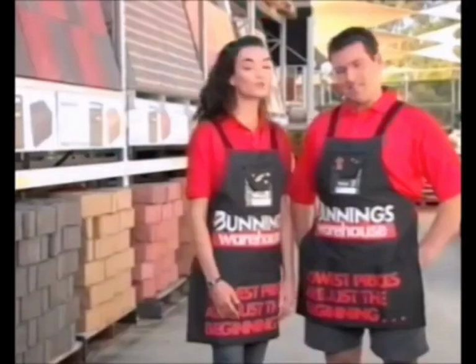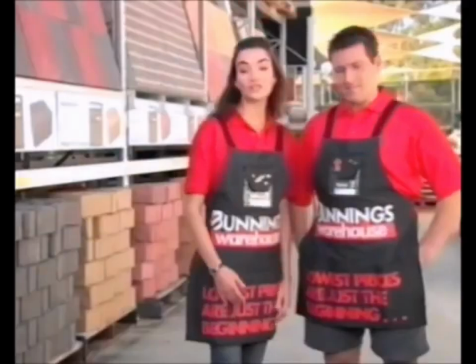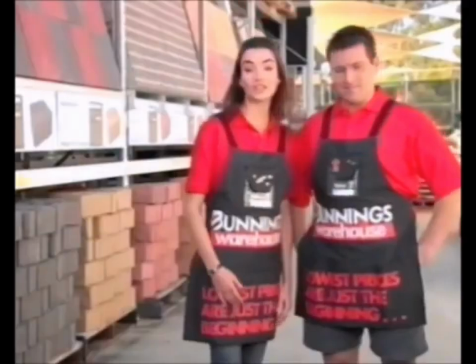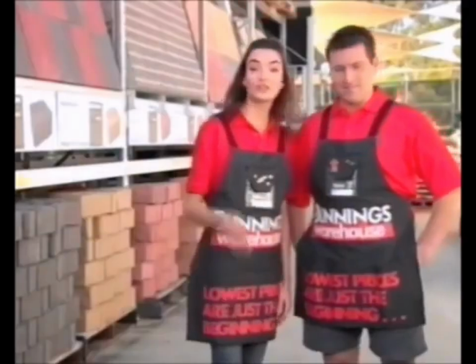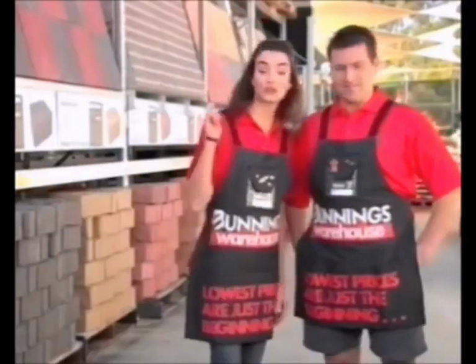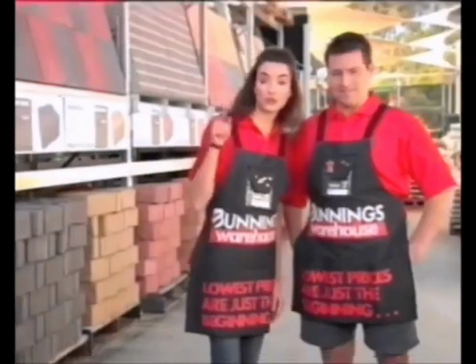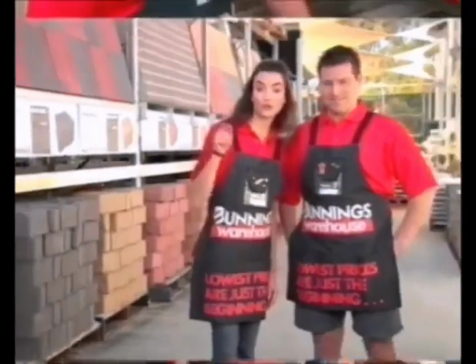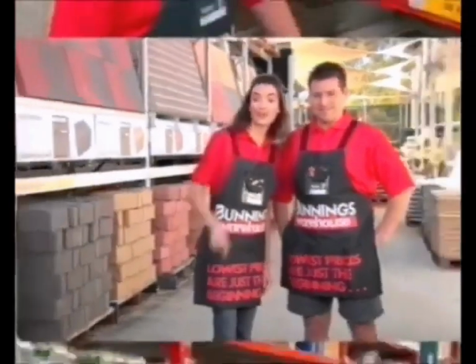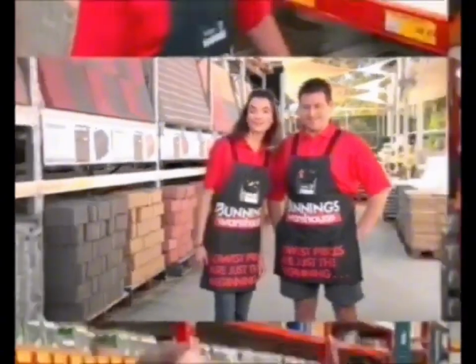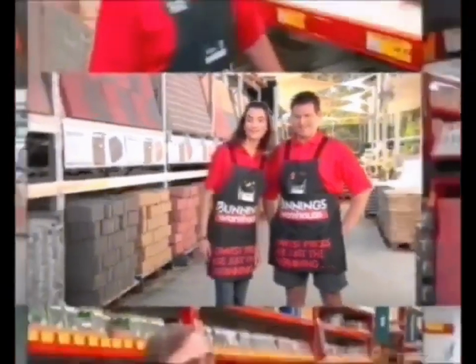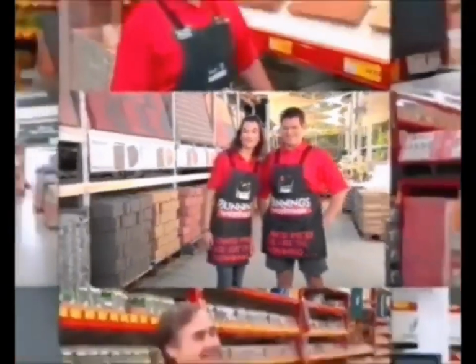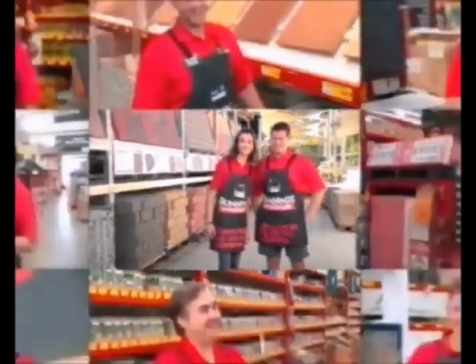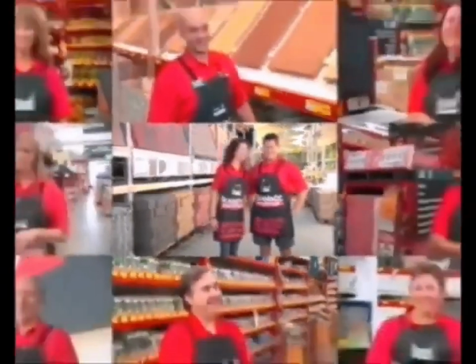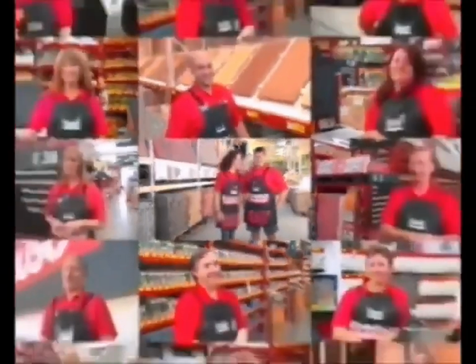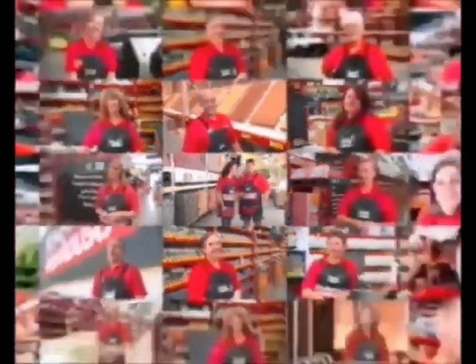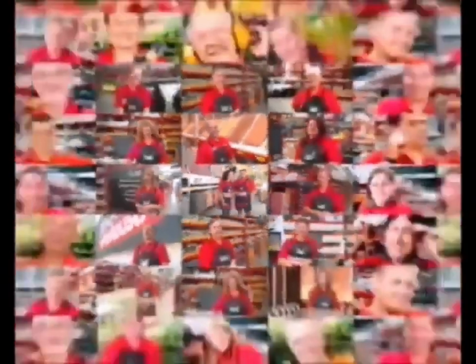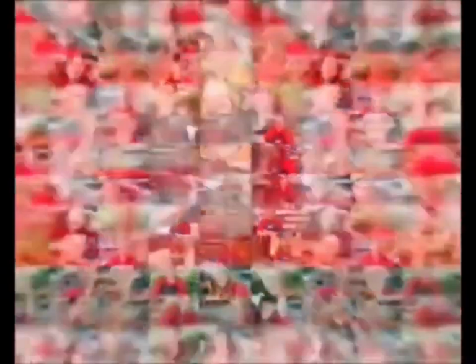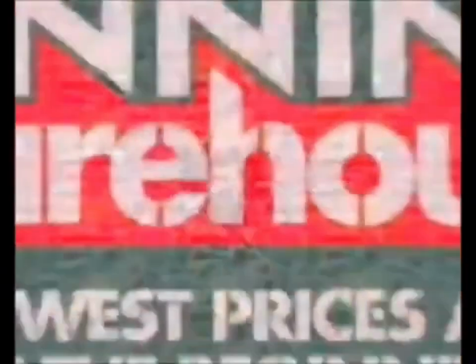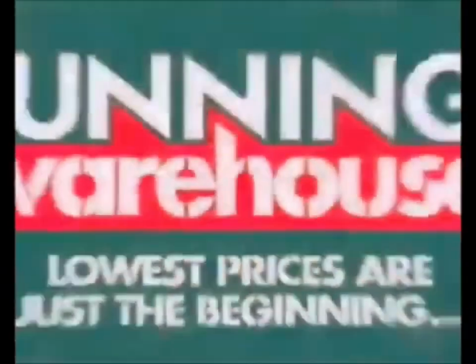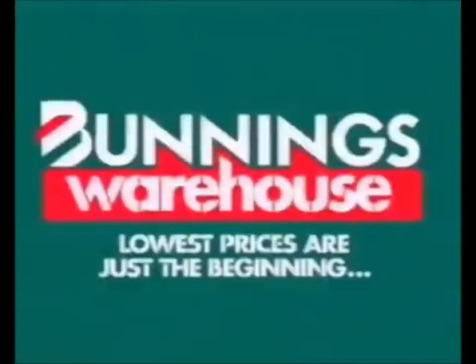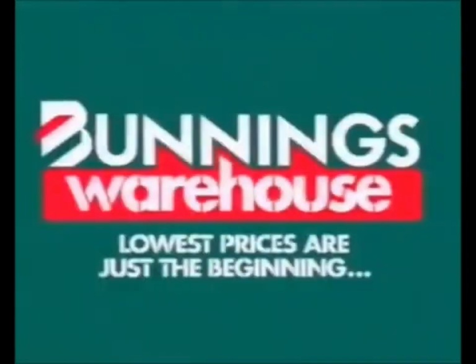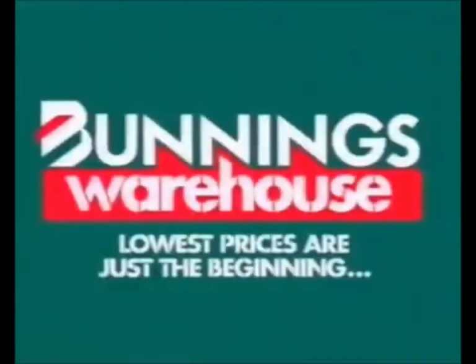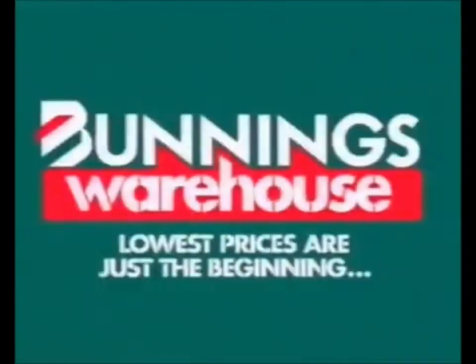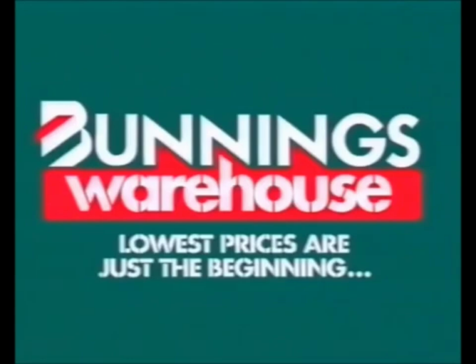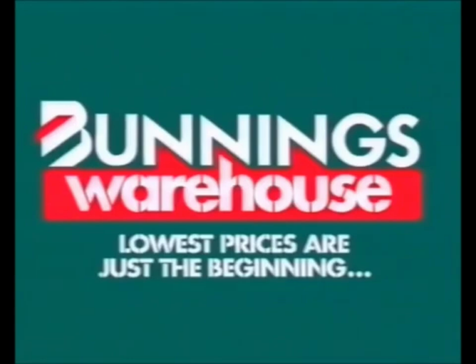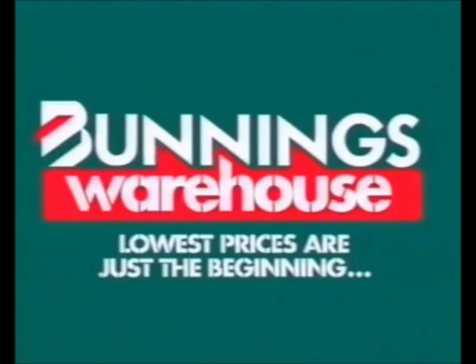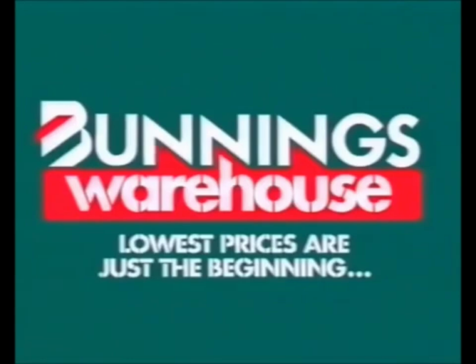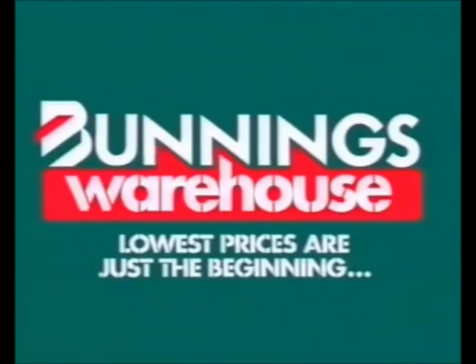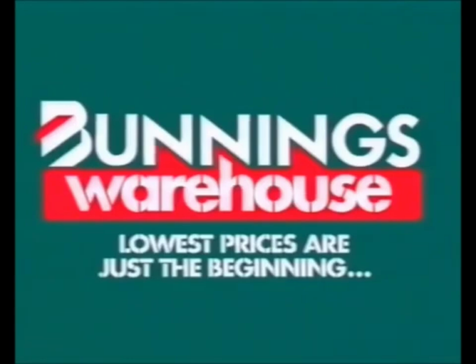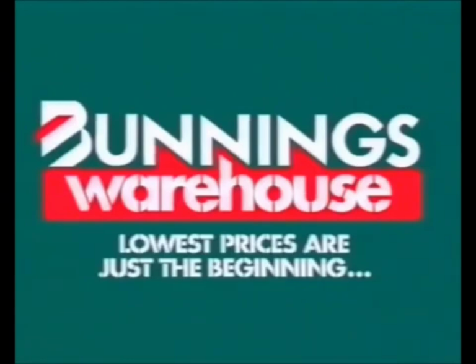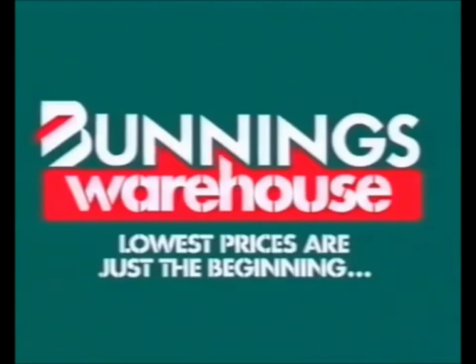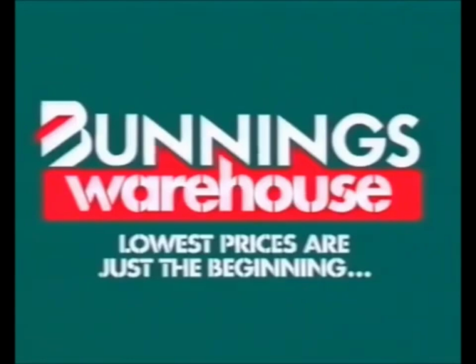We'll see you at Bunnick's Warehouse. Lowest prices are just the beginning.